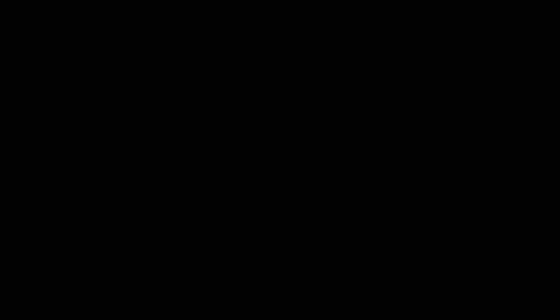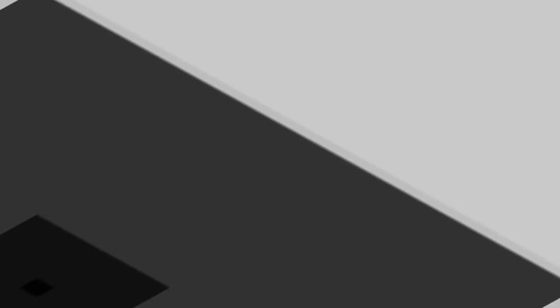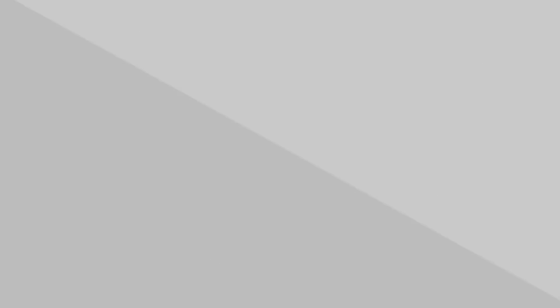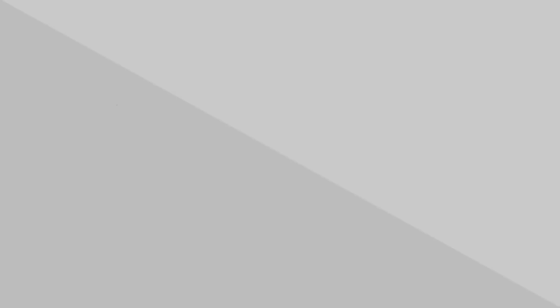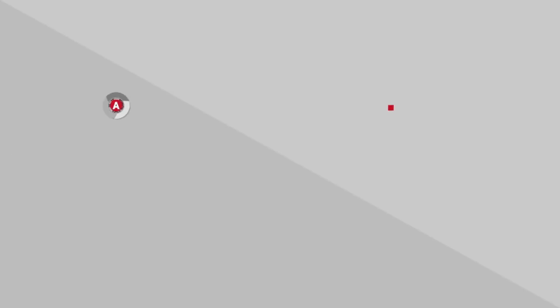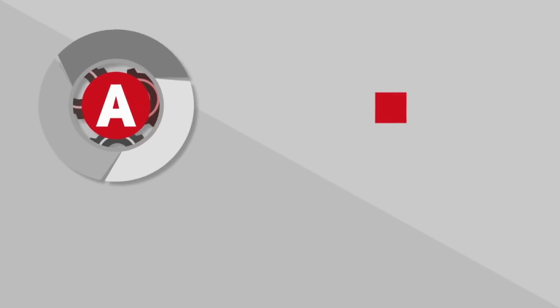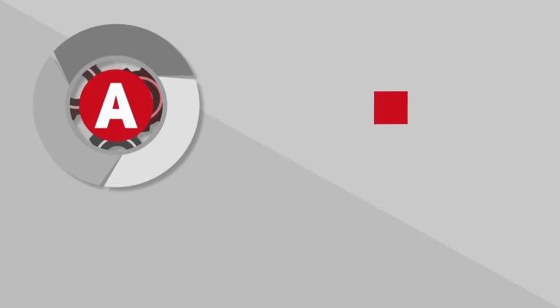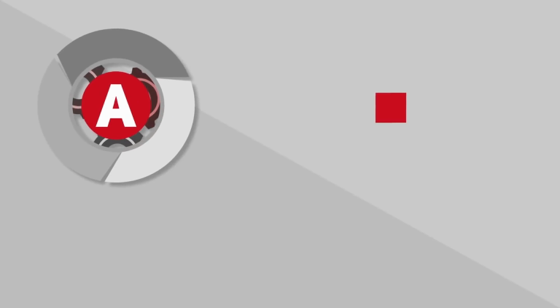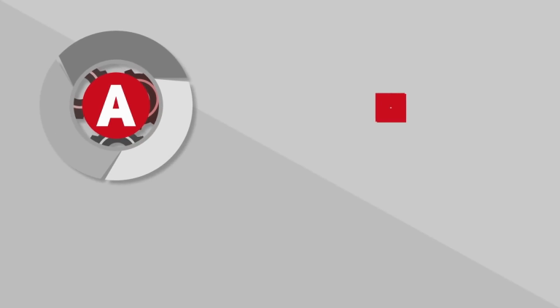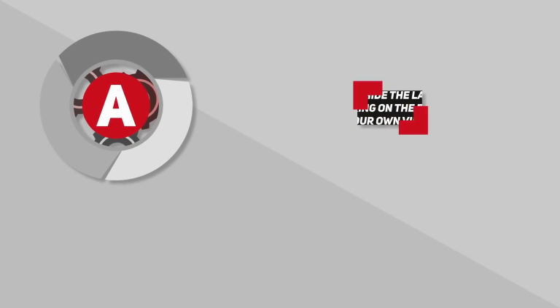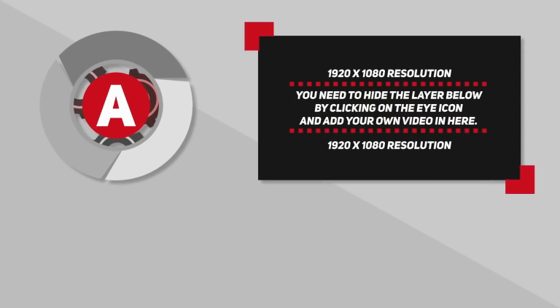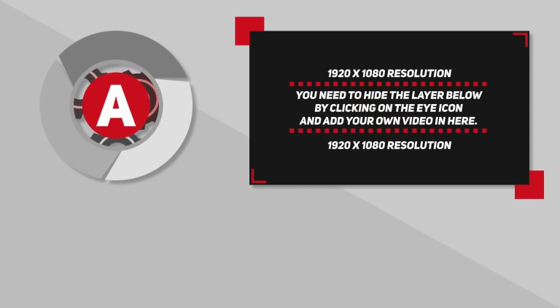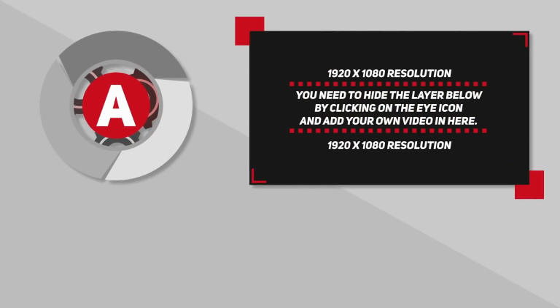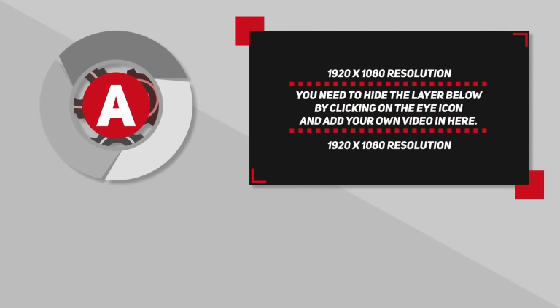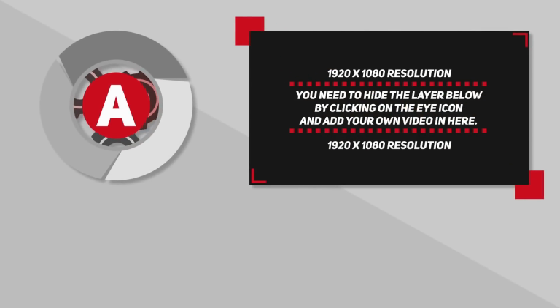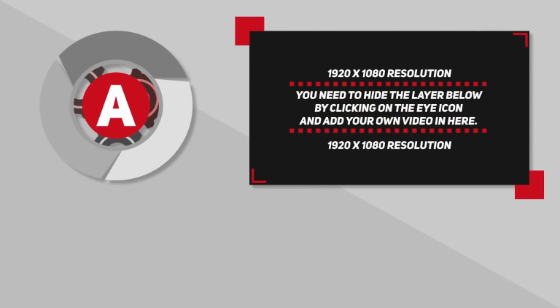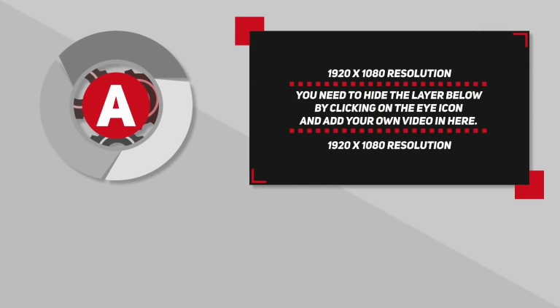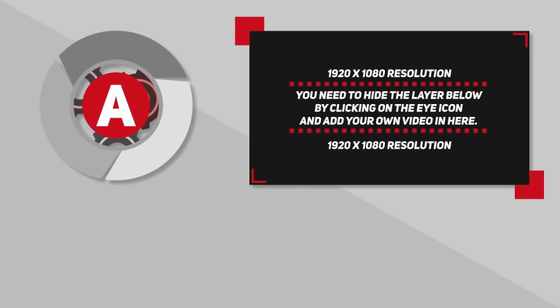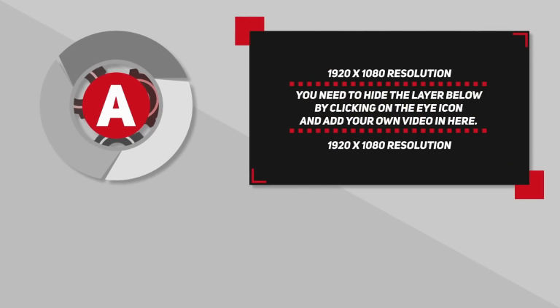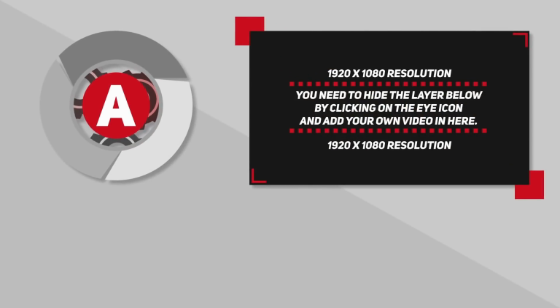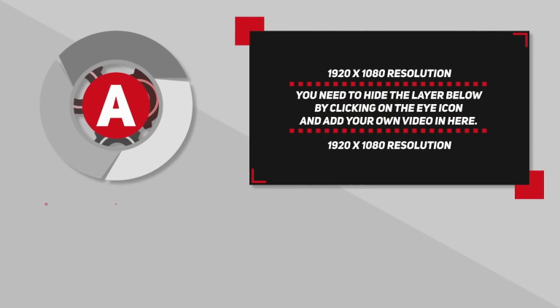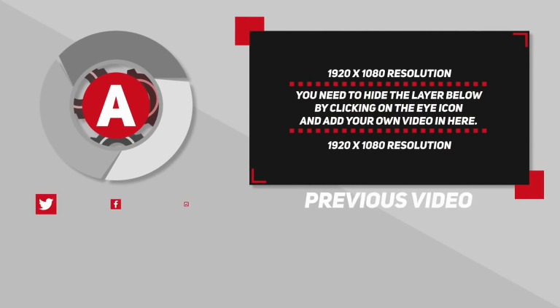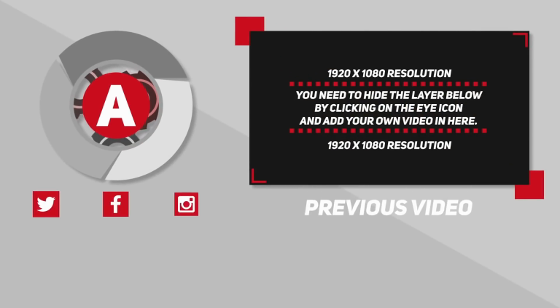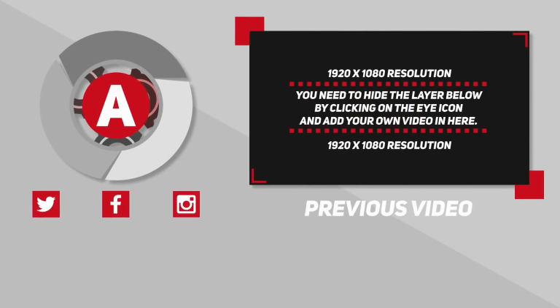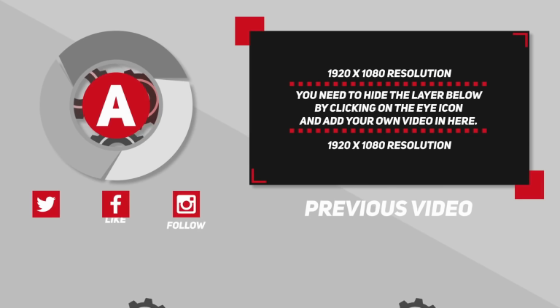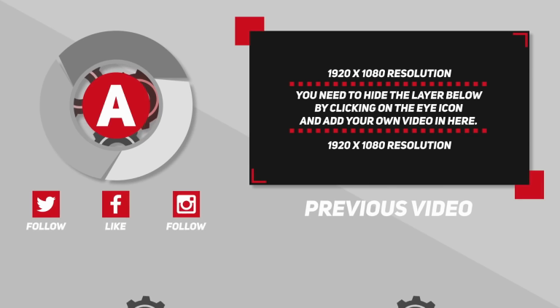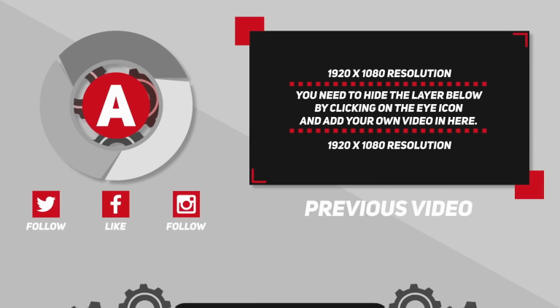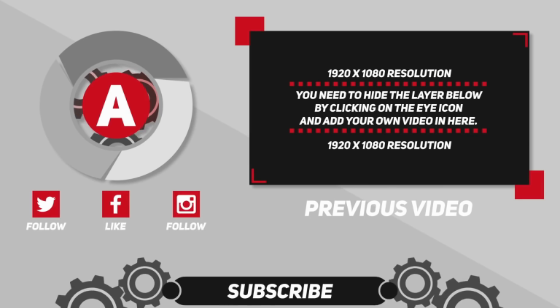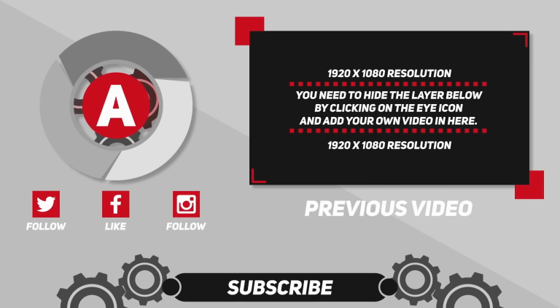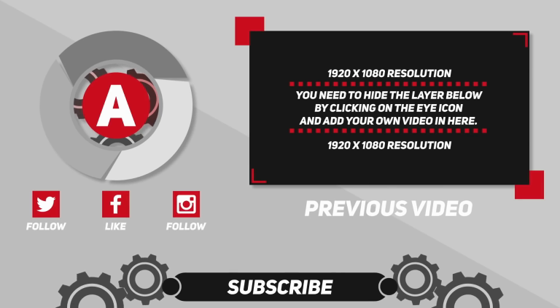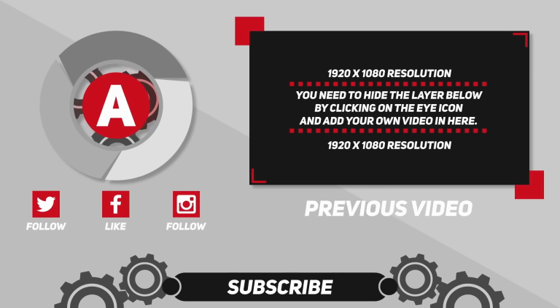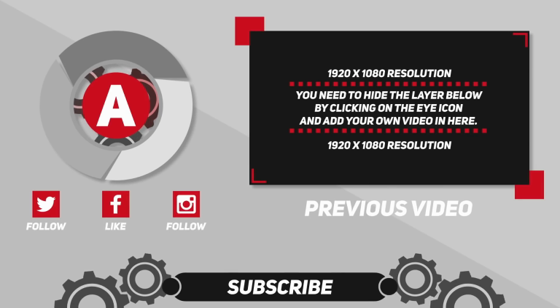For more tech-related content, please like this video and subscribe to Top Fives HD — the home for tech videos. See you soon!